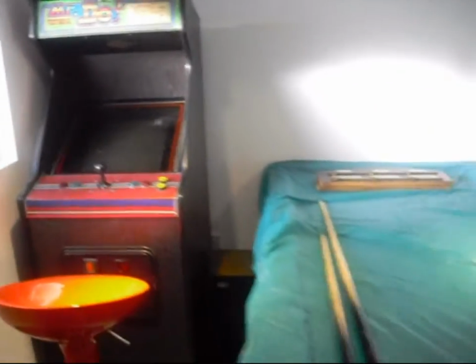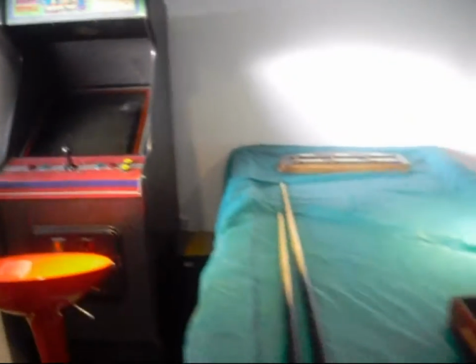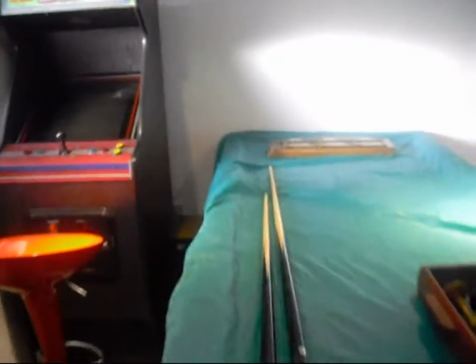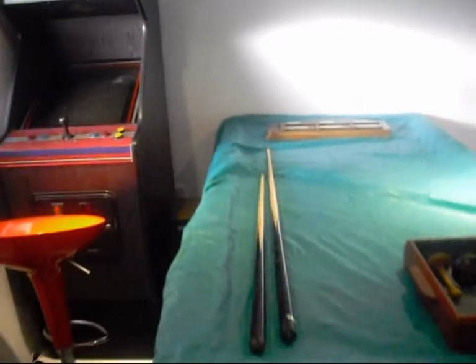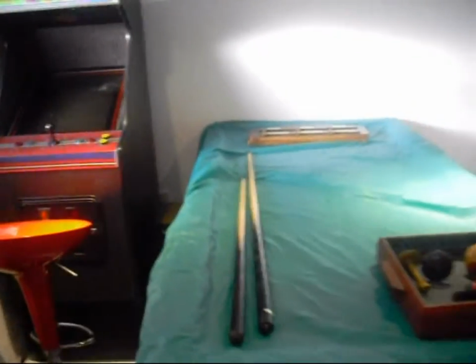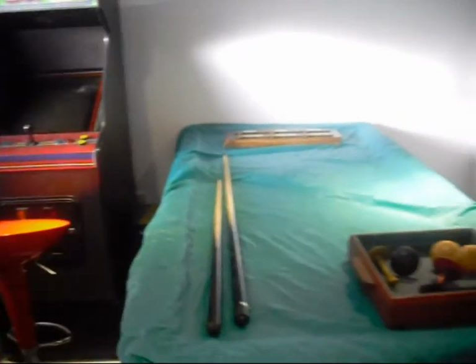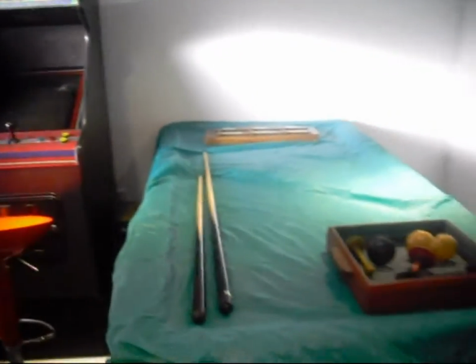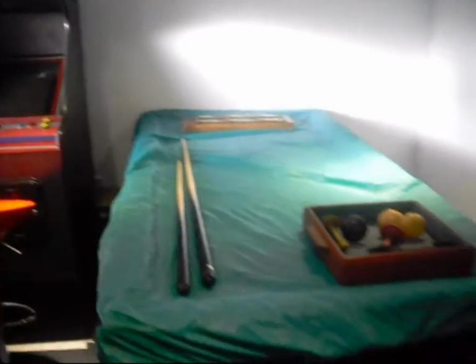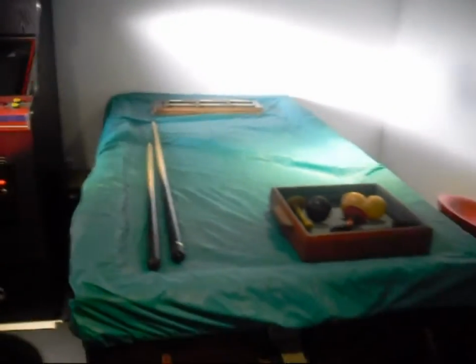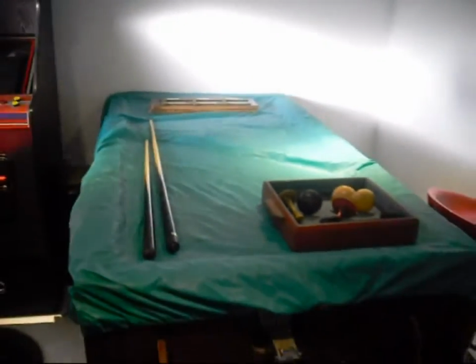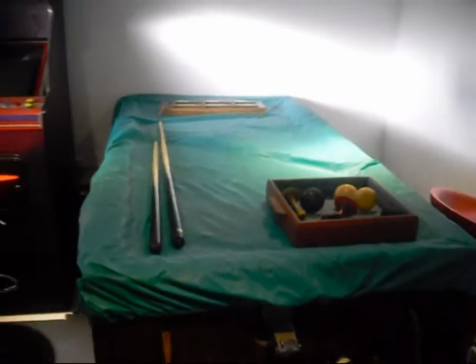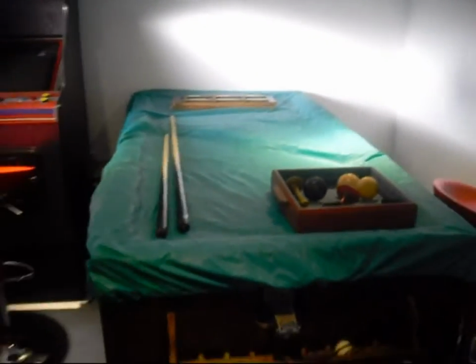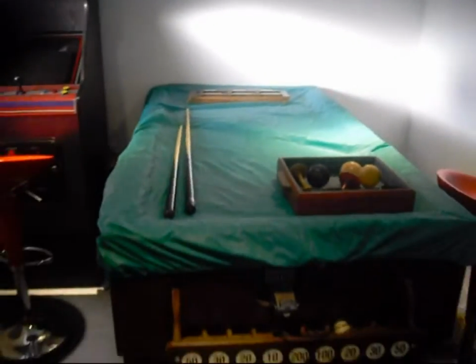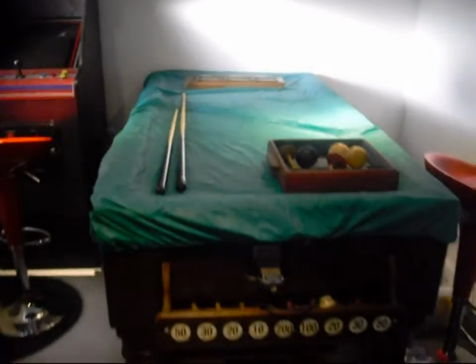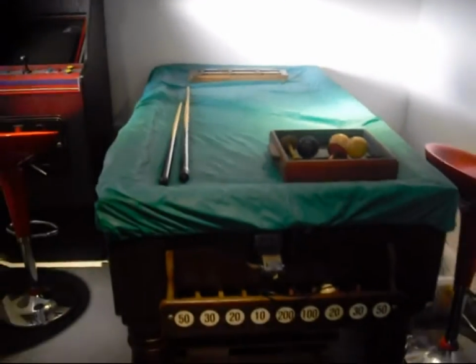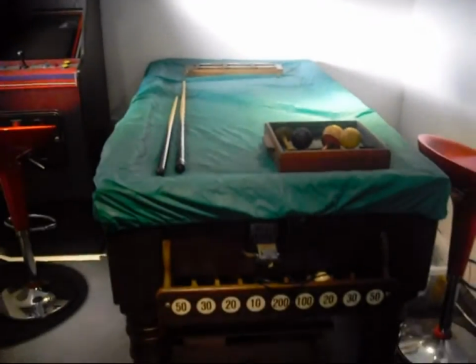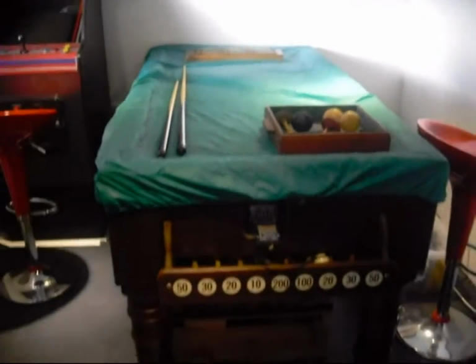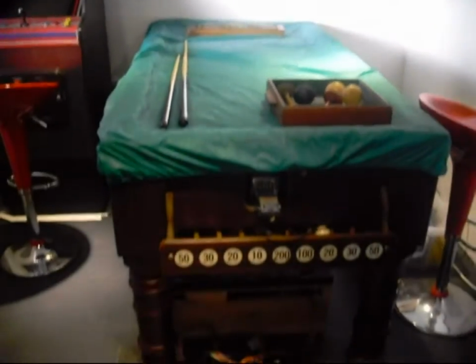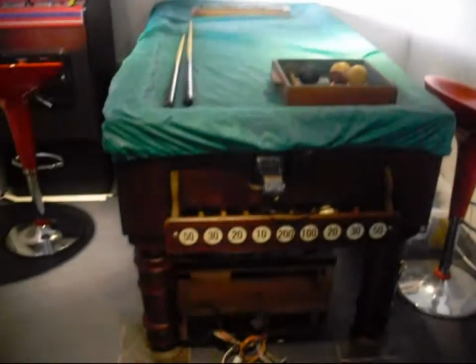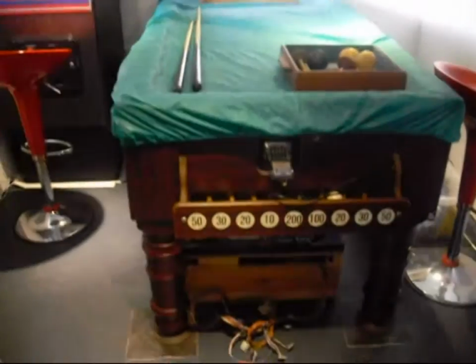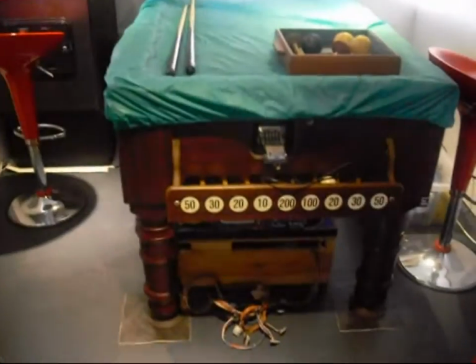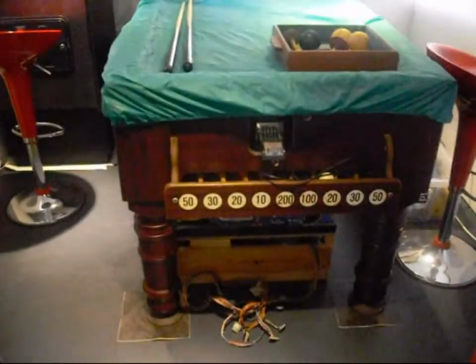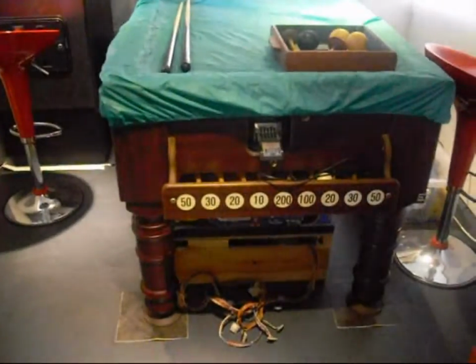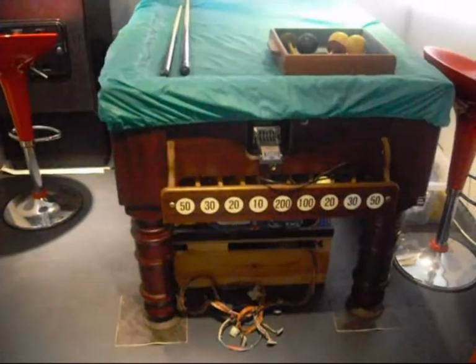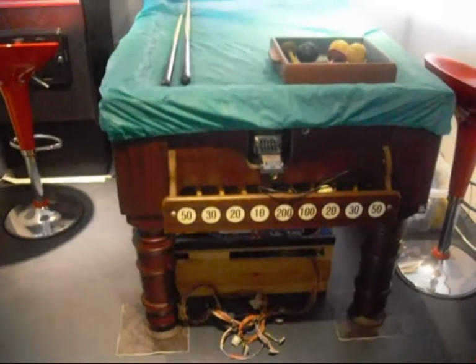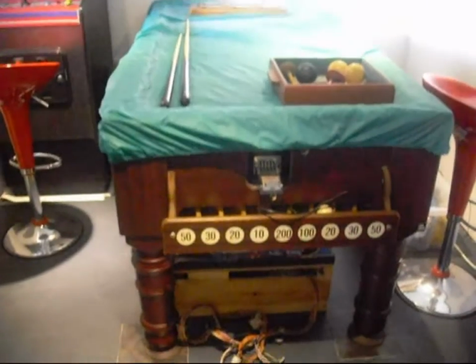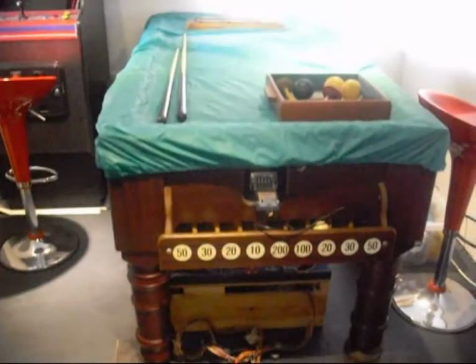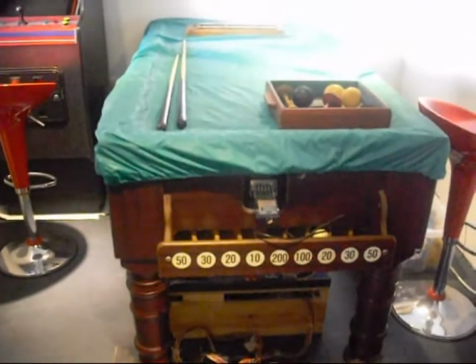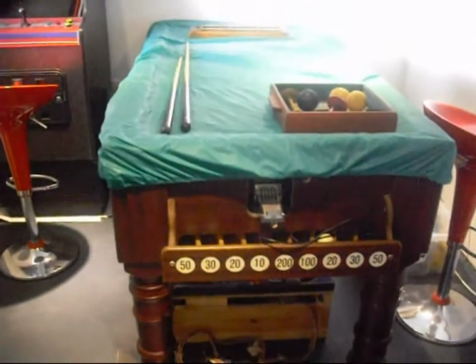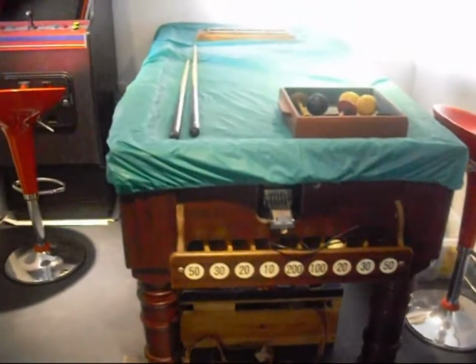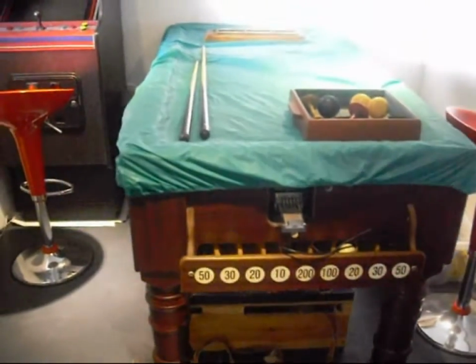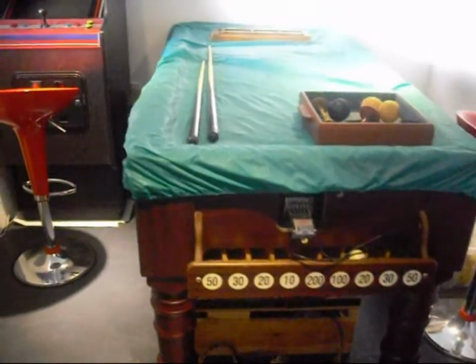This is a bar release table I got from Wales. Really great game, really enjoy it.